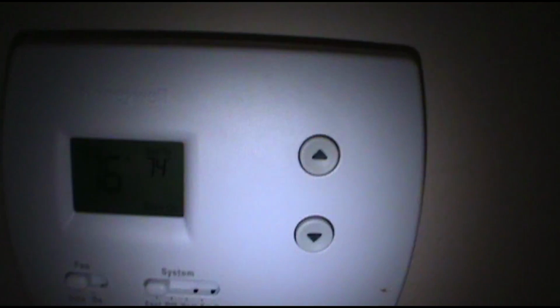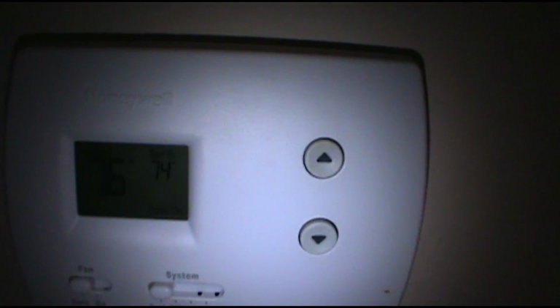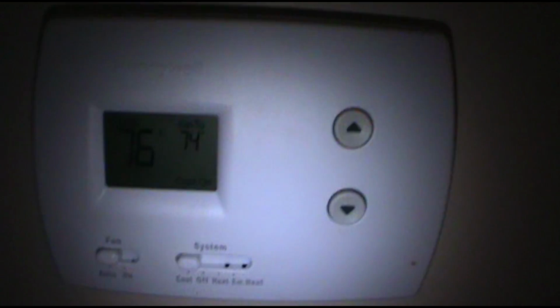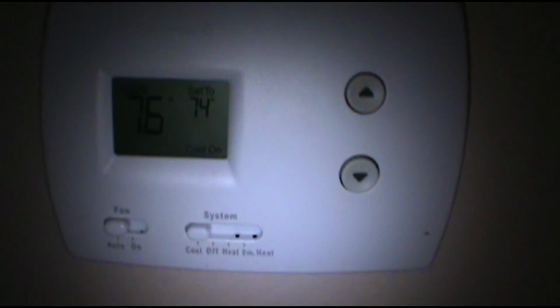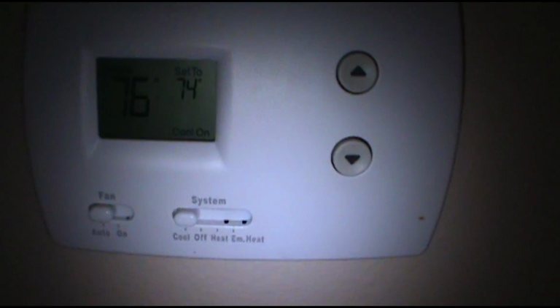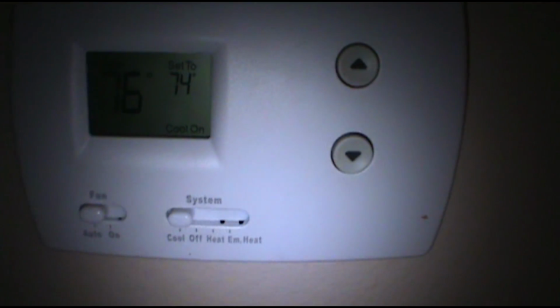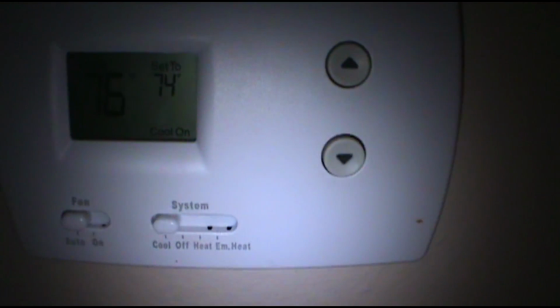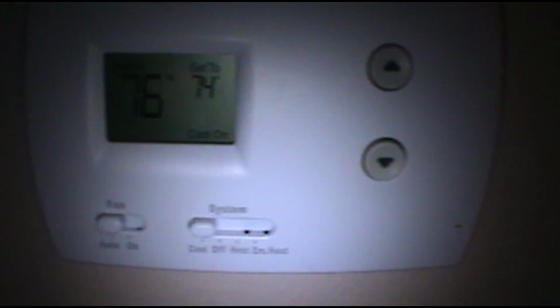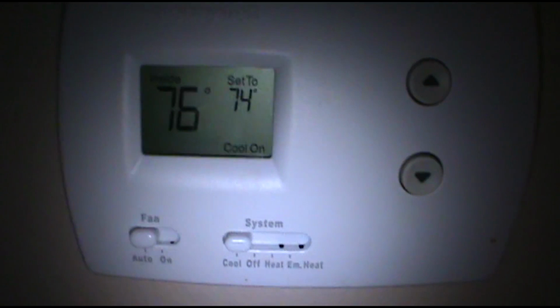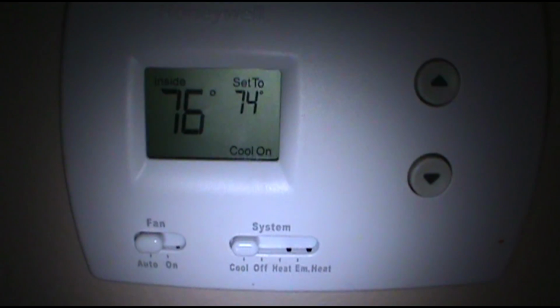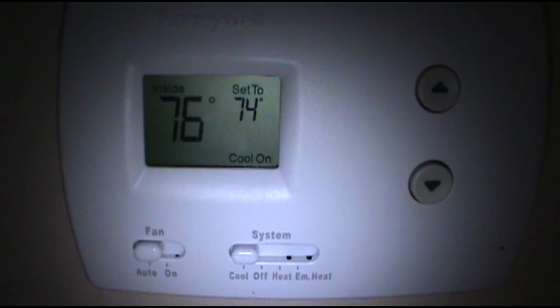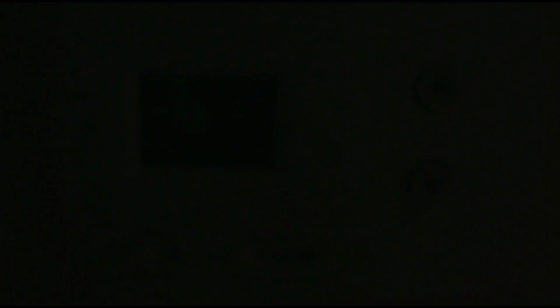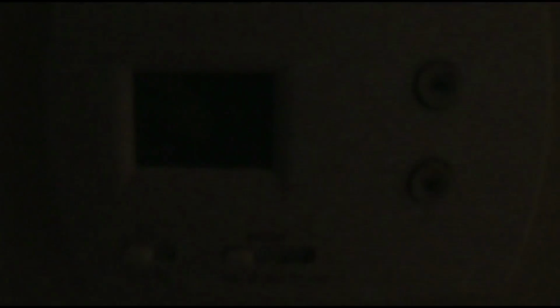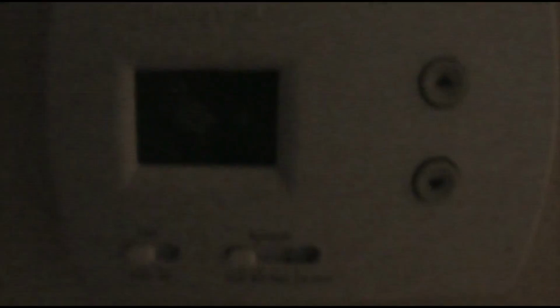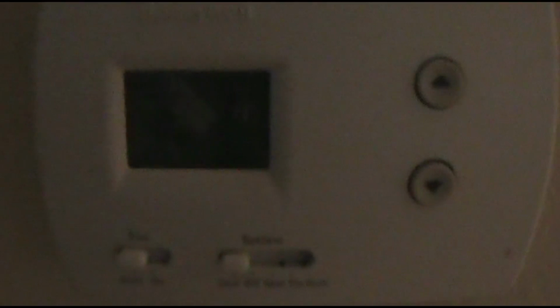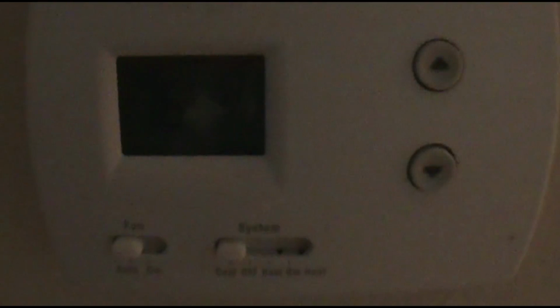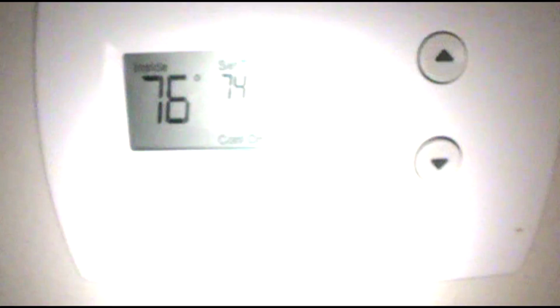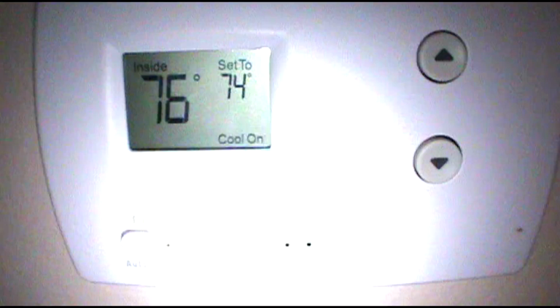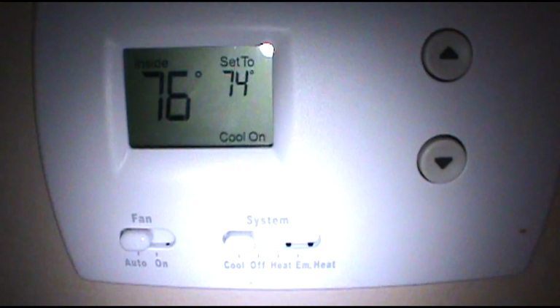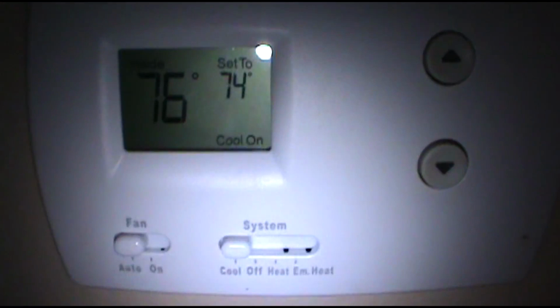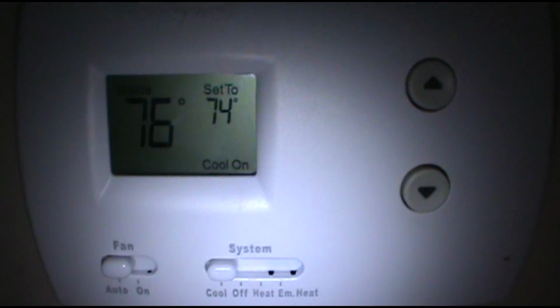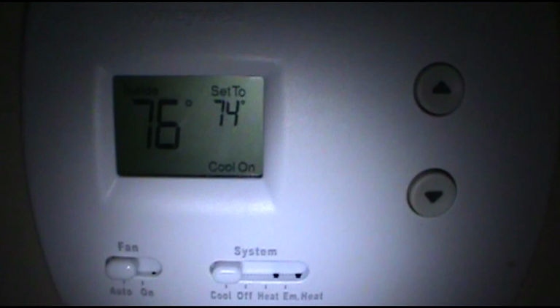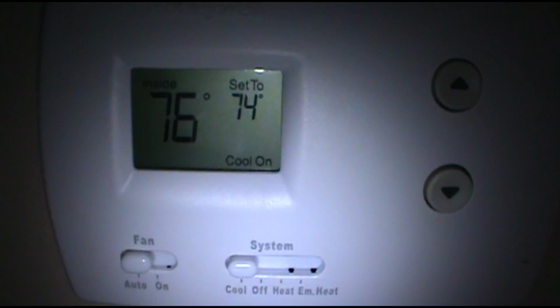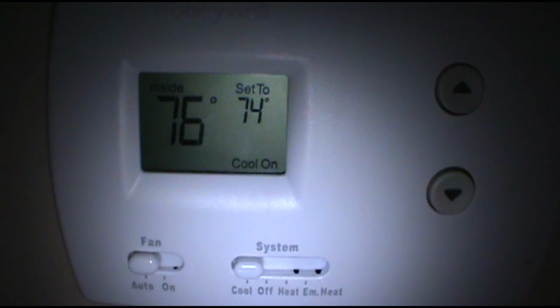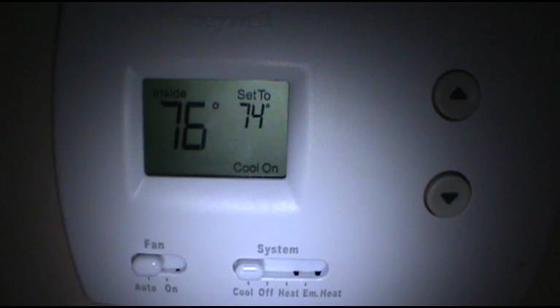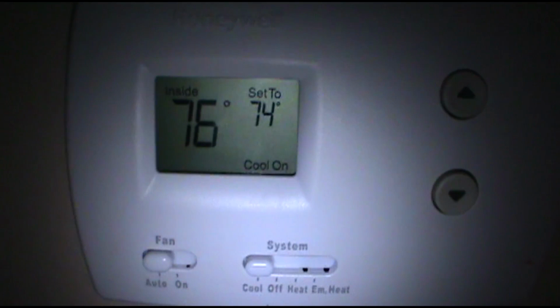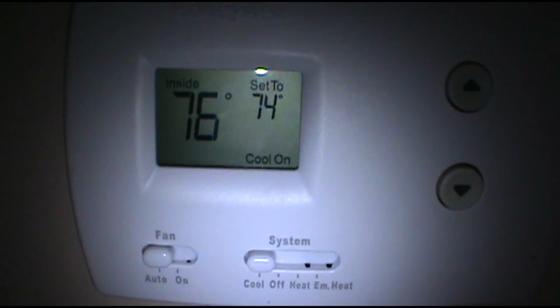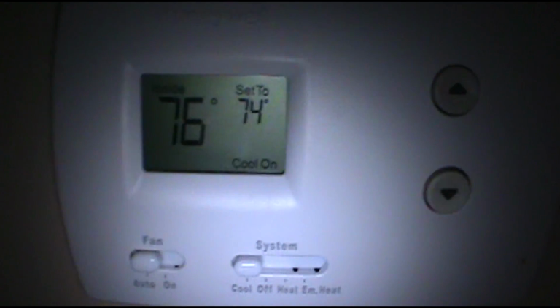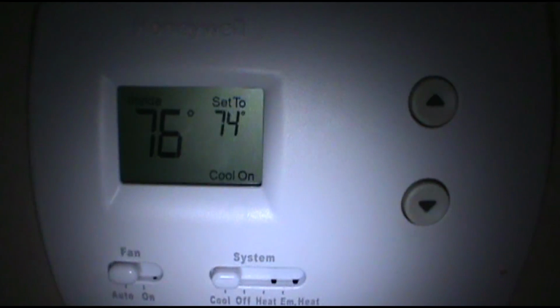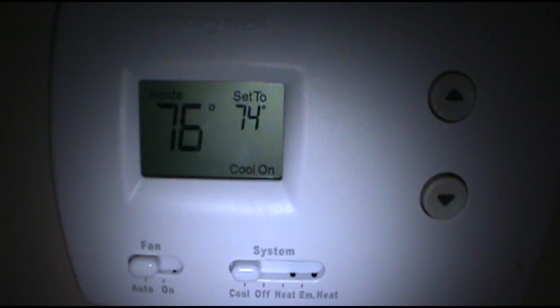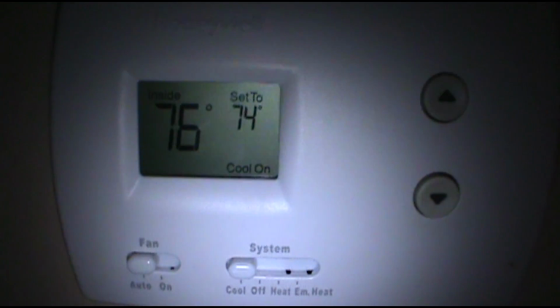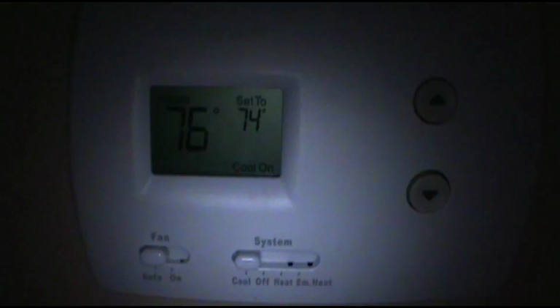The AC is... the air handler is running on the inside but the condenser is not running outside.